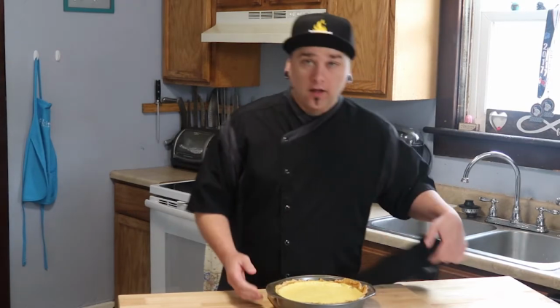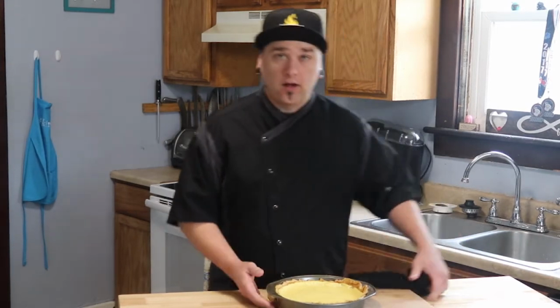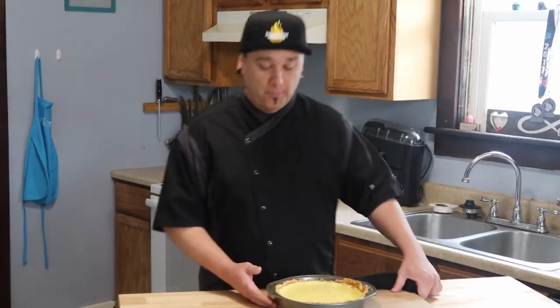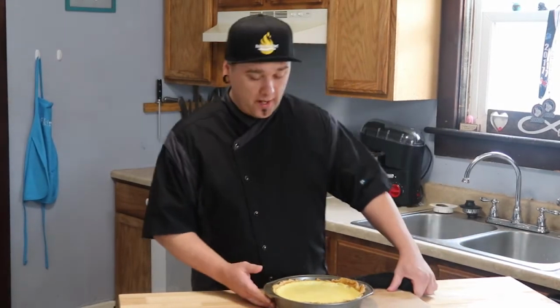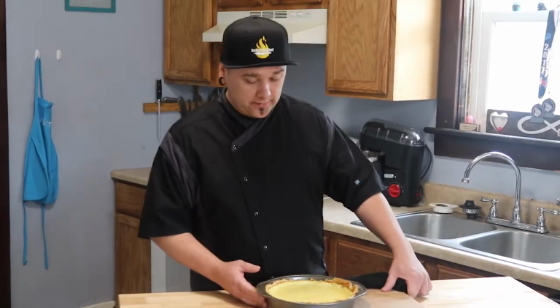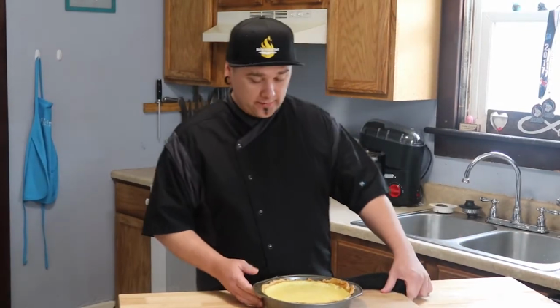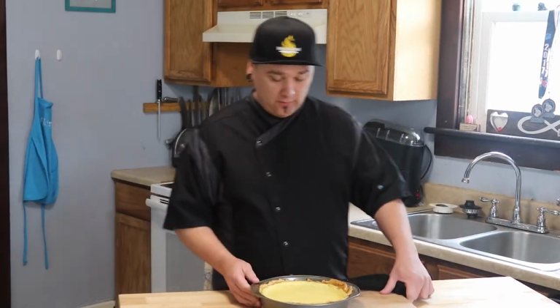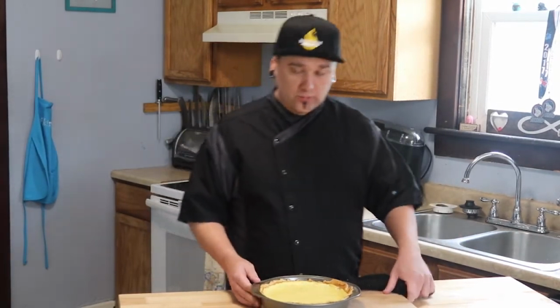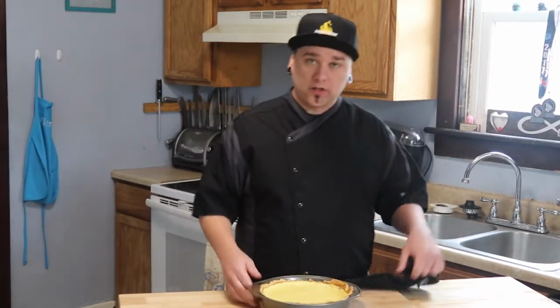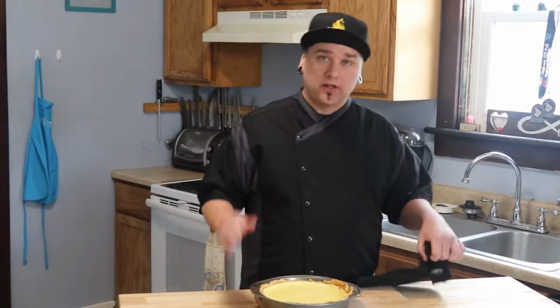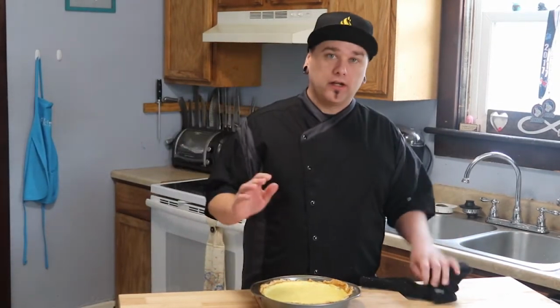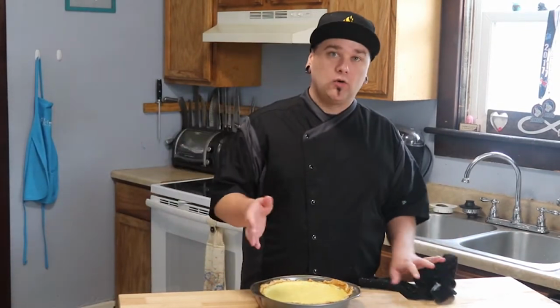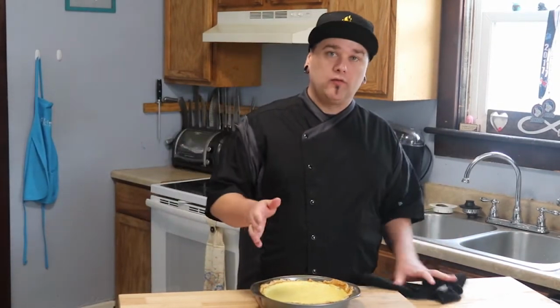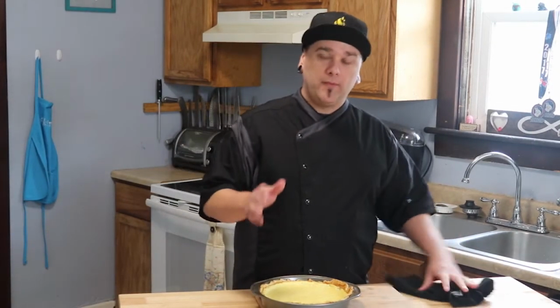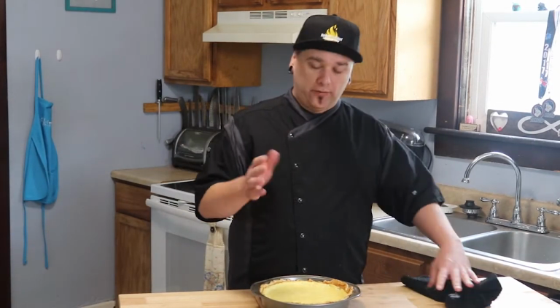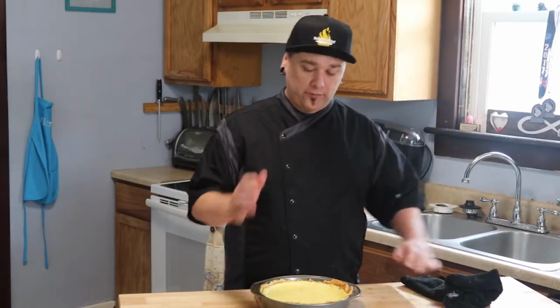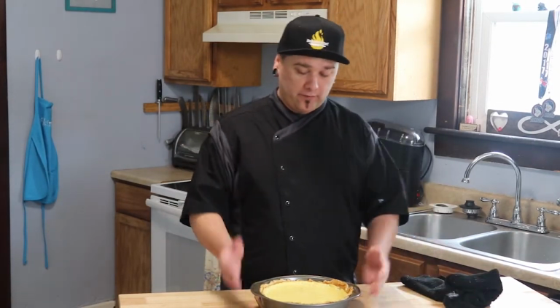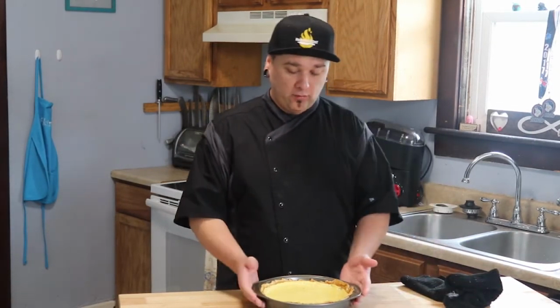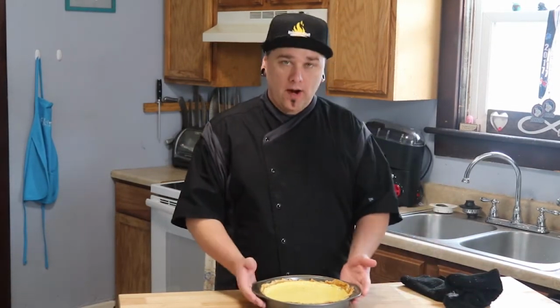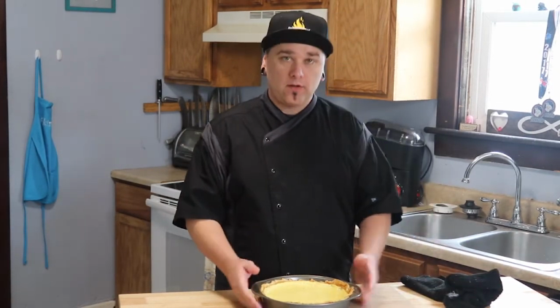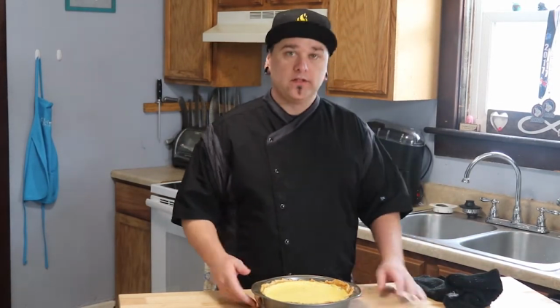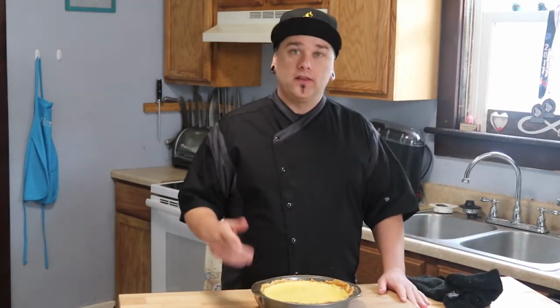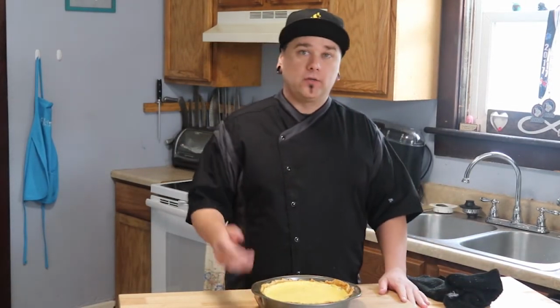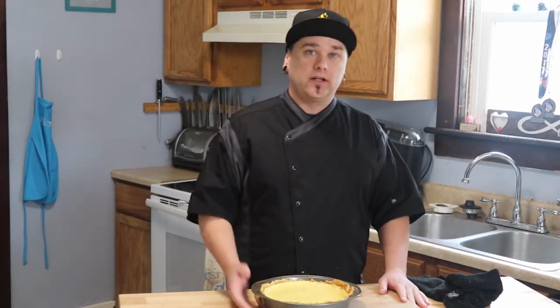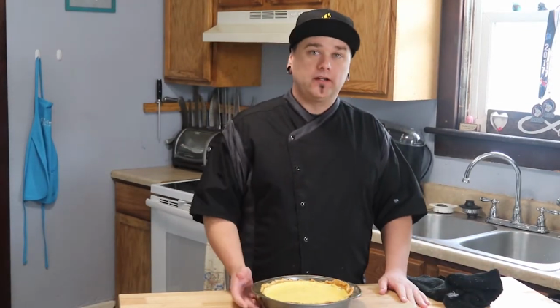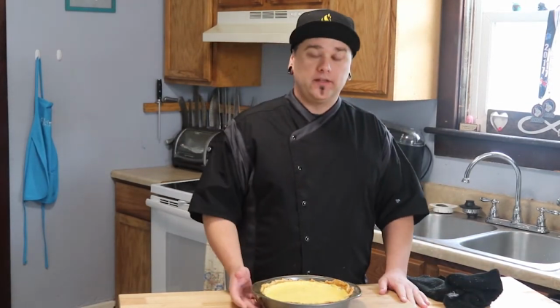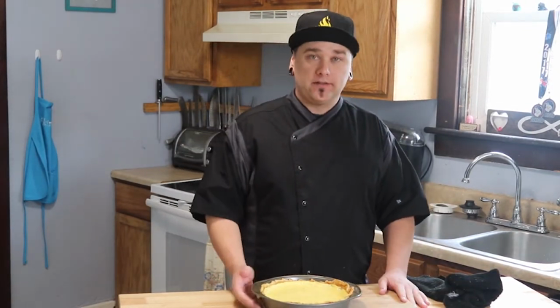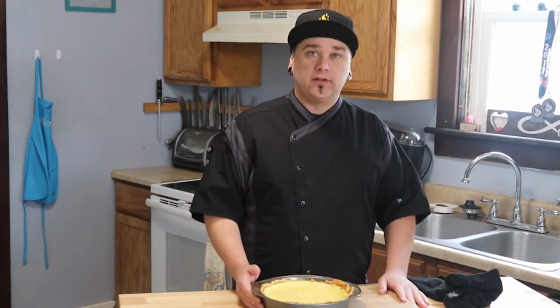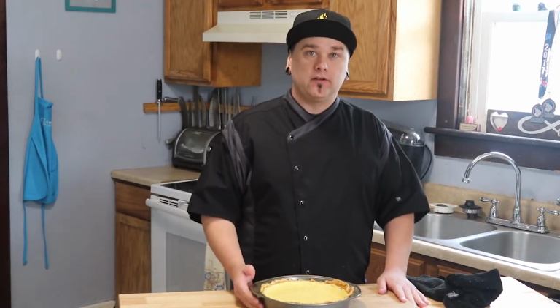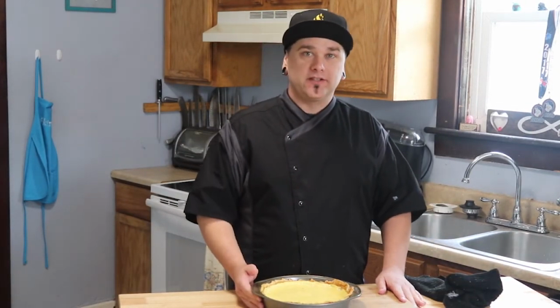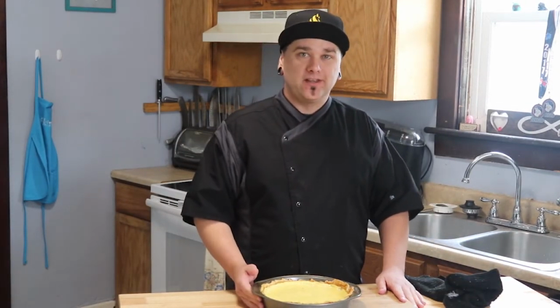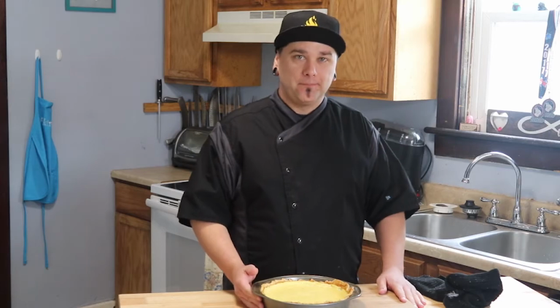Now our pie is done. We're just gonna let it cool for about three to four hours and then we're gonna get a taste of it. I'll see you then.